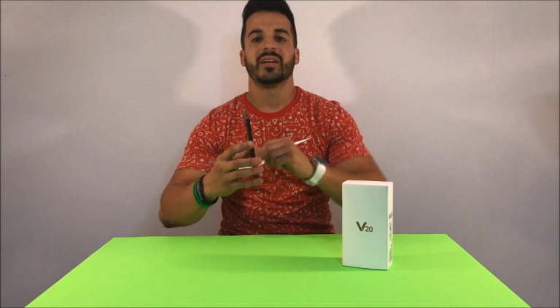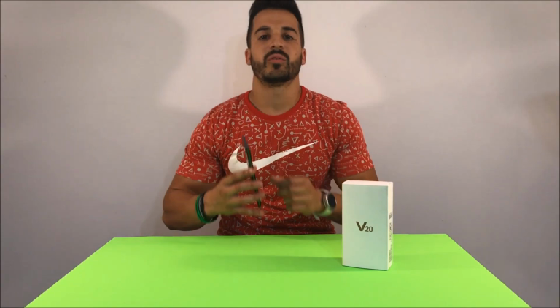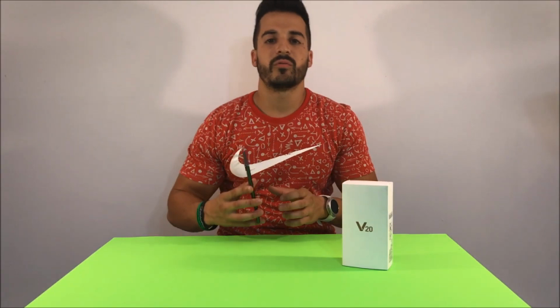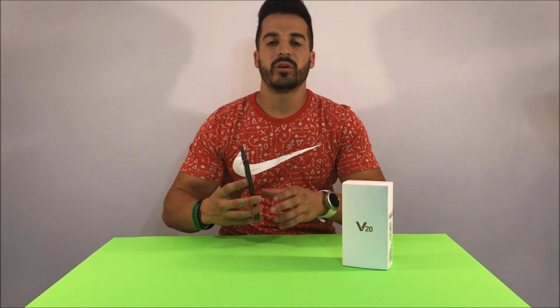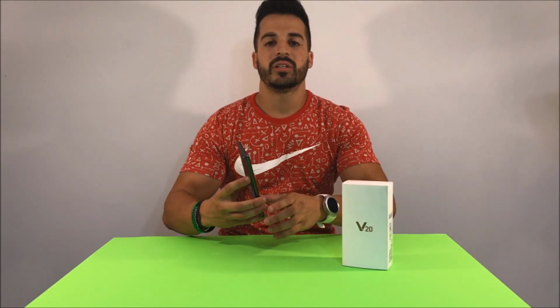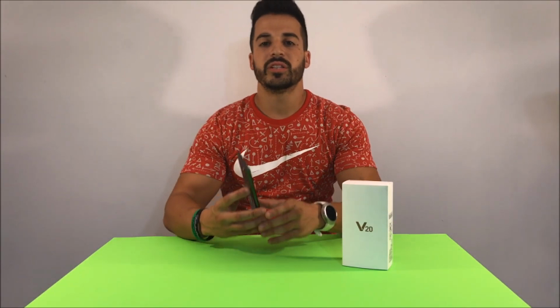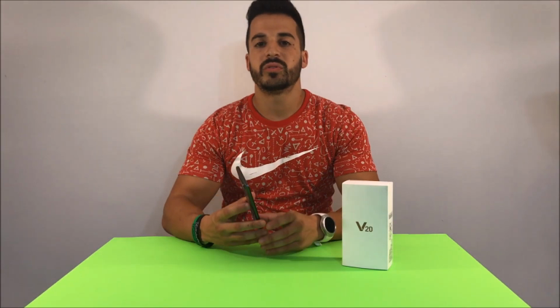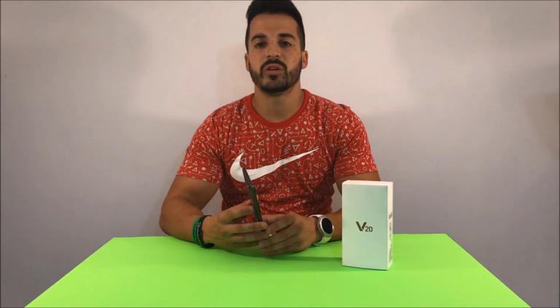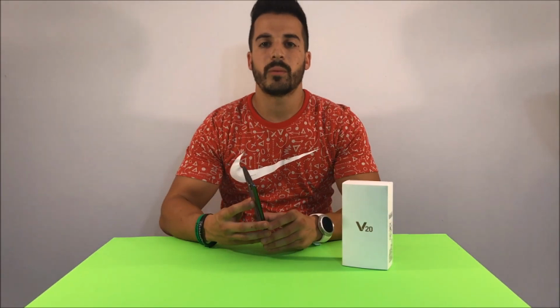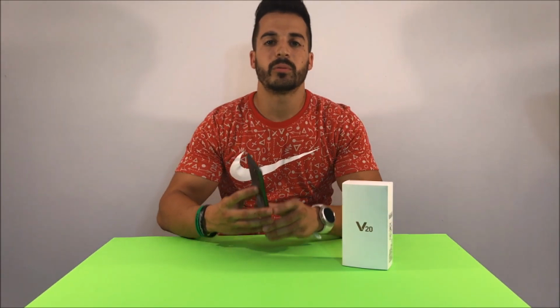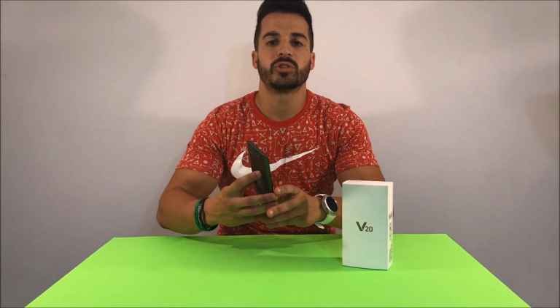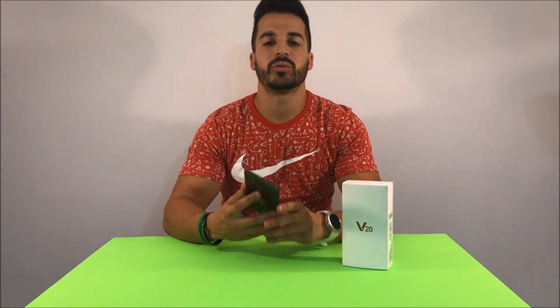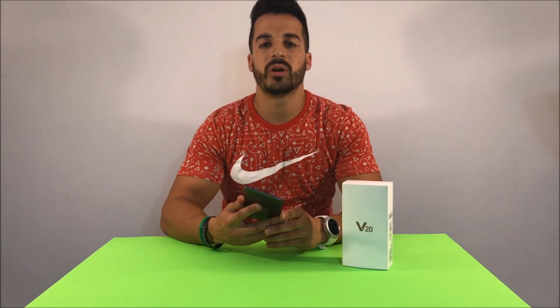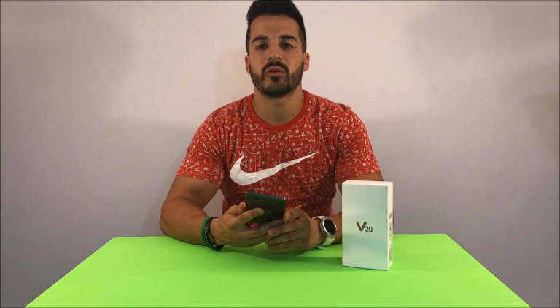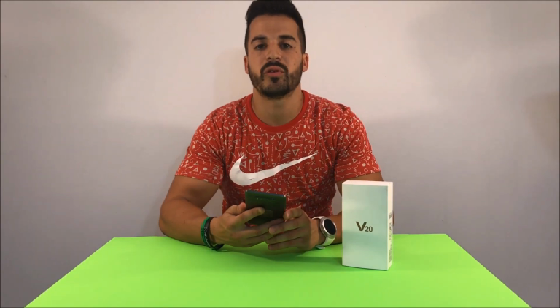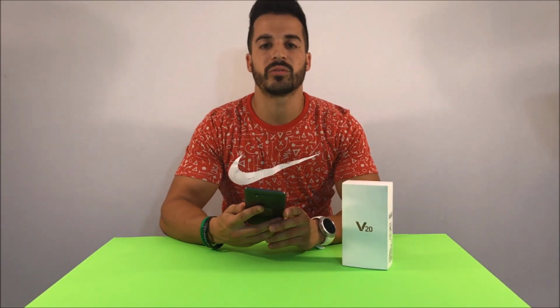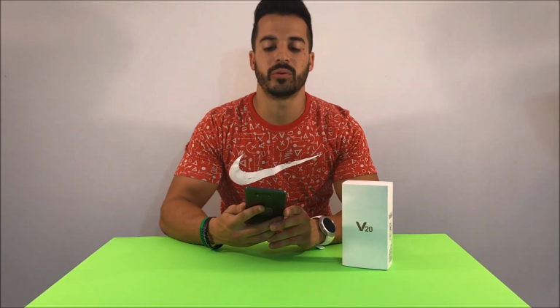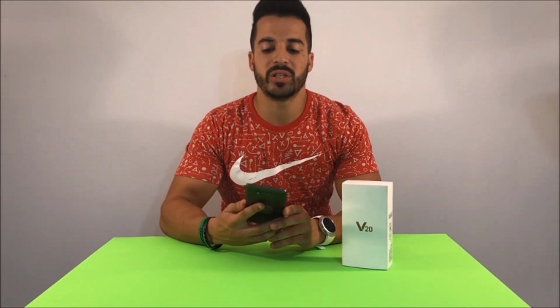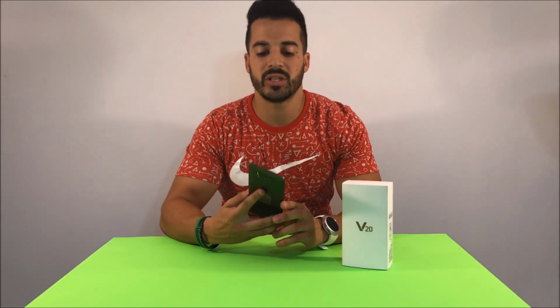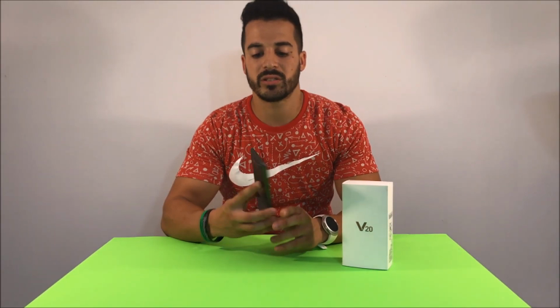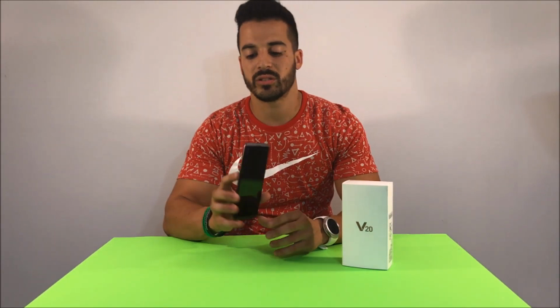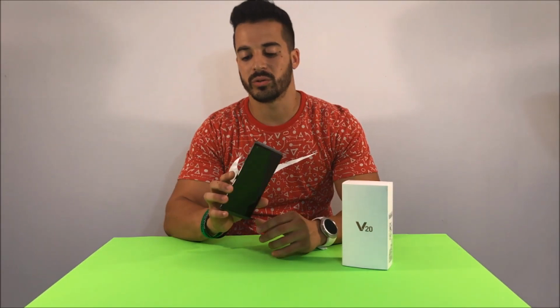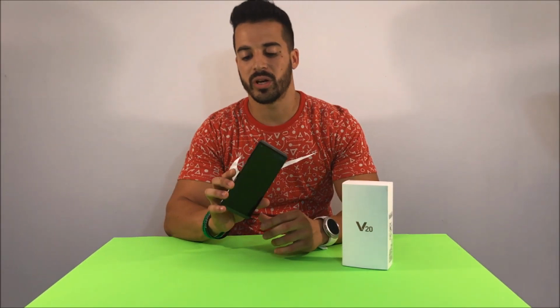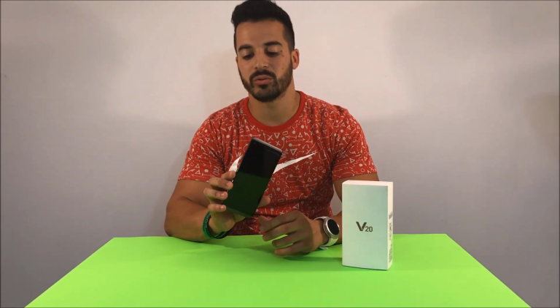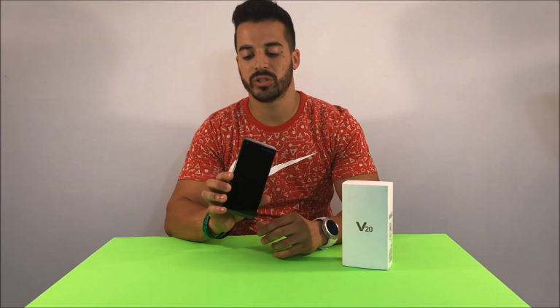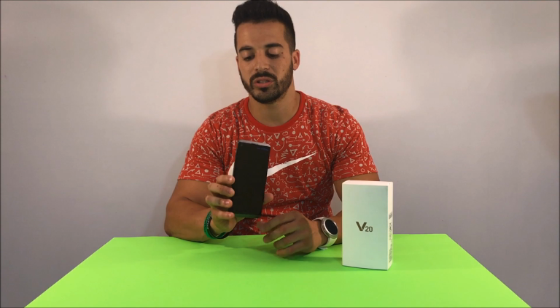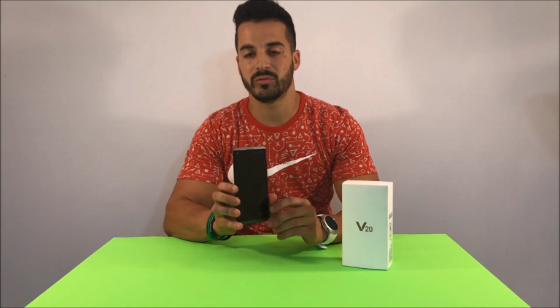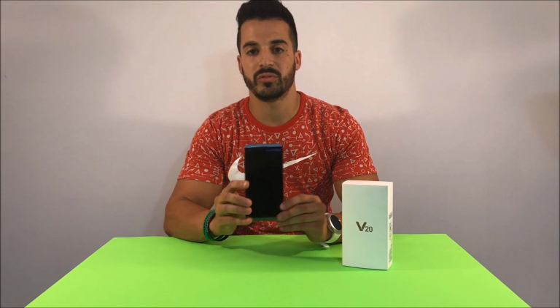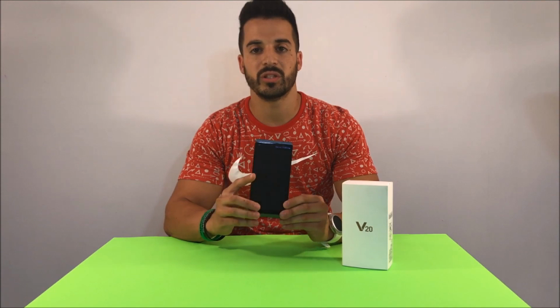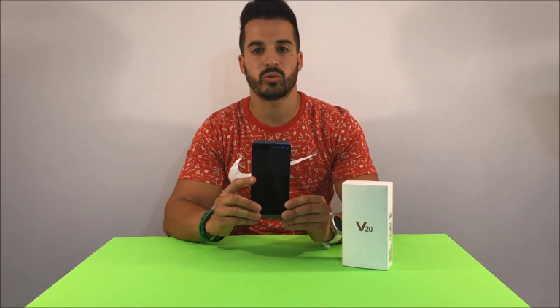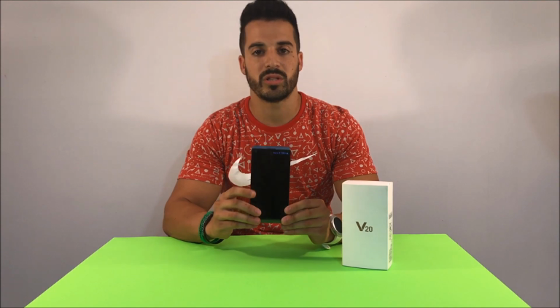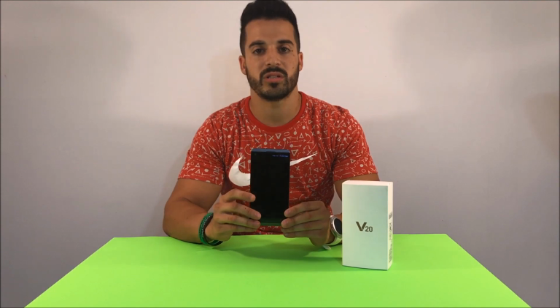Hello everyone, in this video I'm going to be showing you how to factory reset your LG V20.